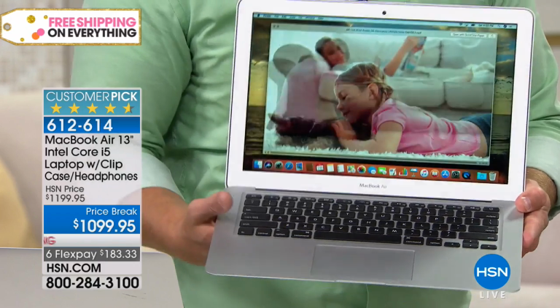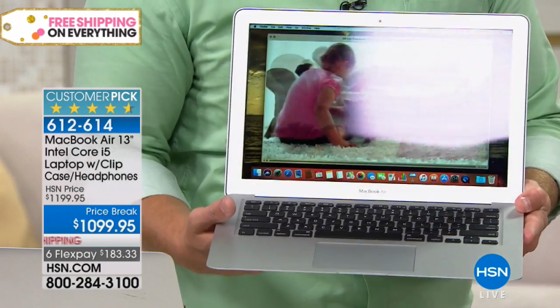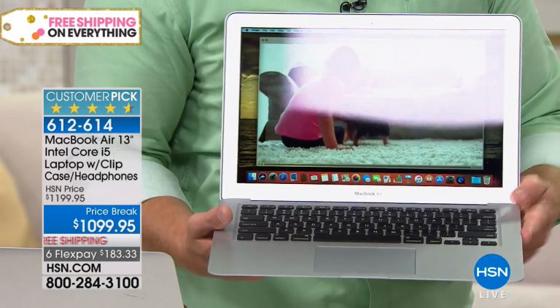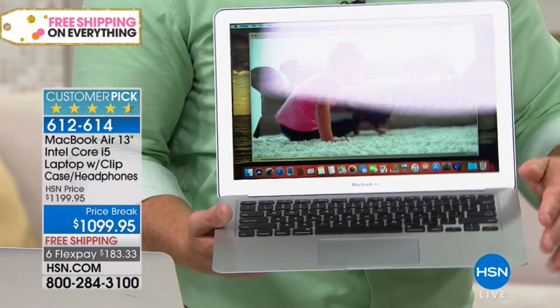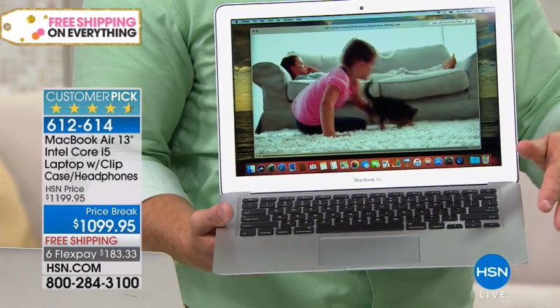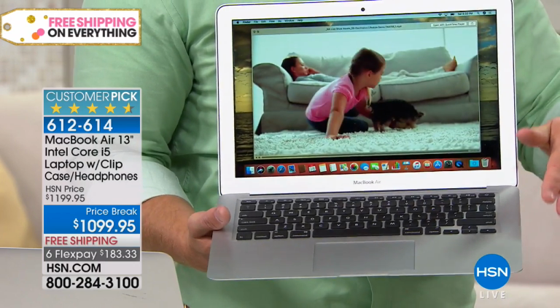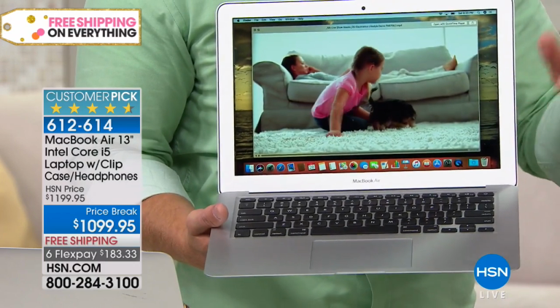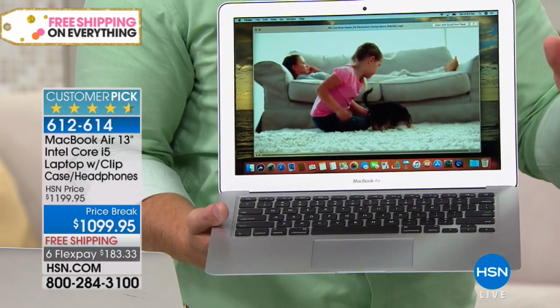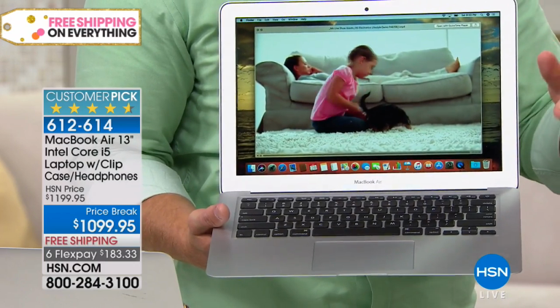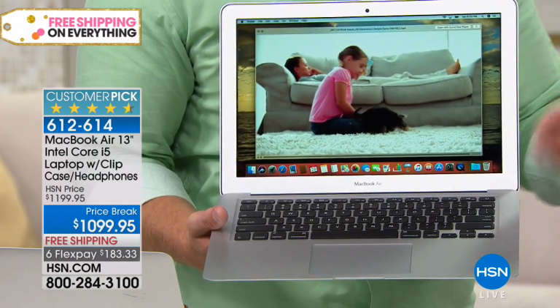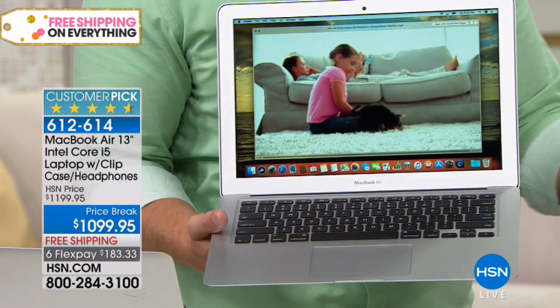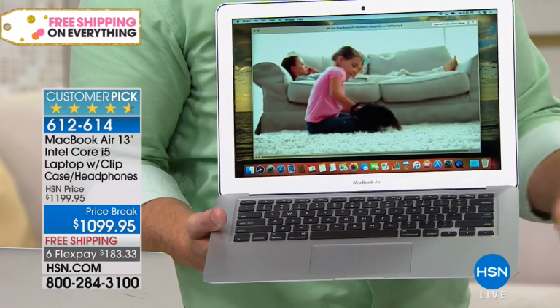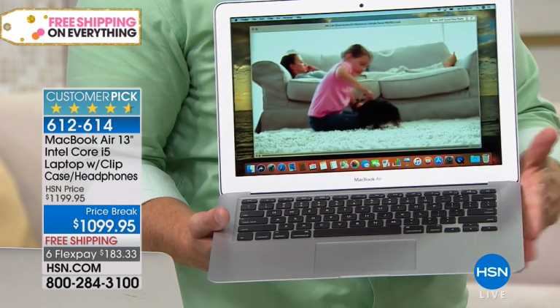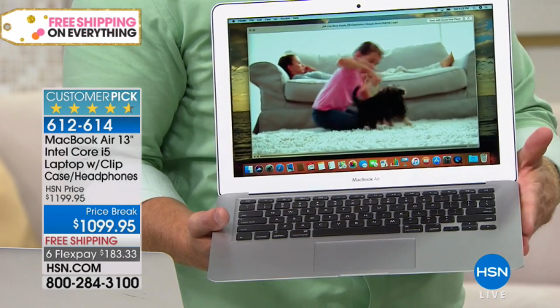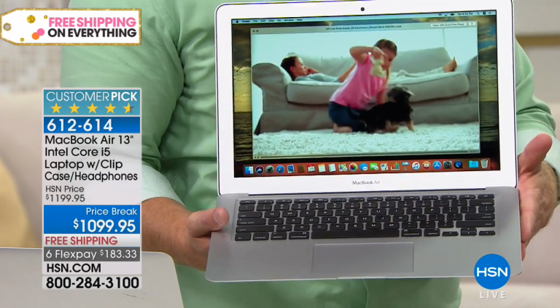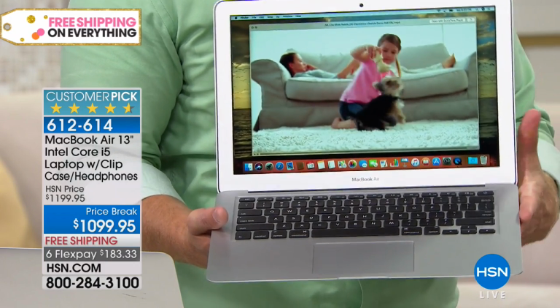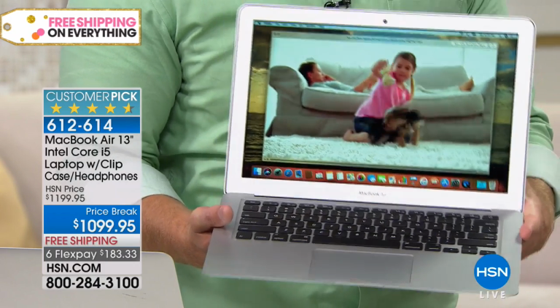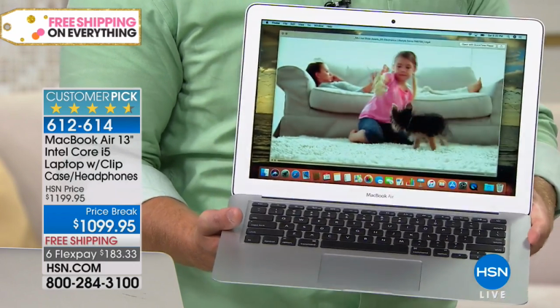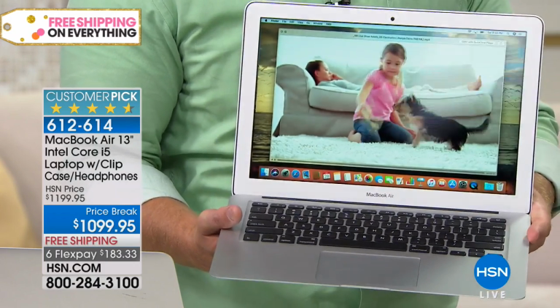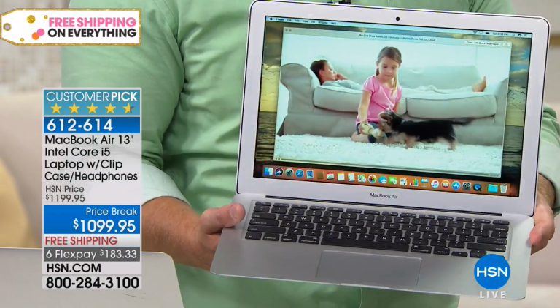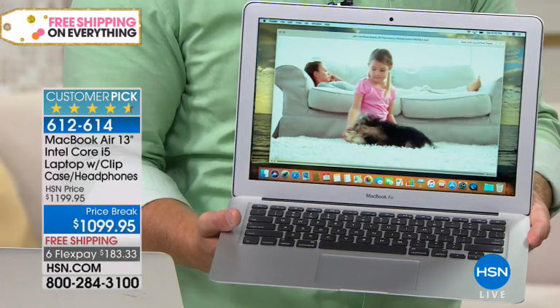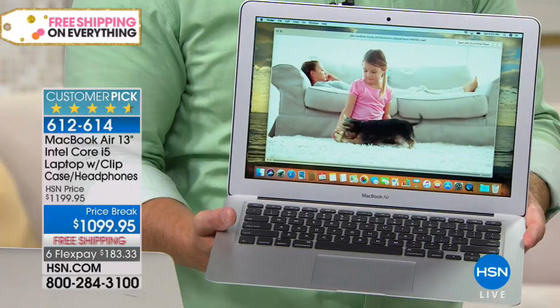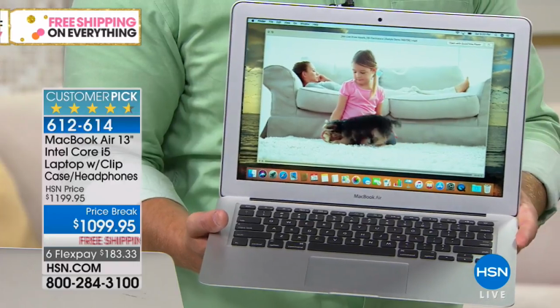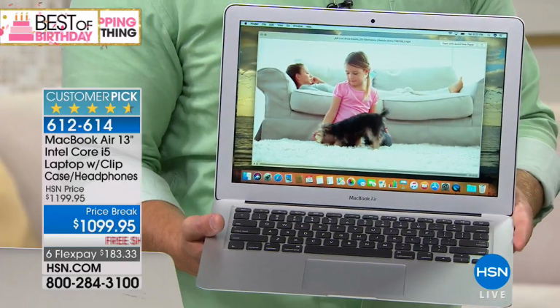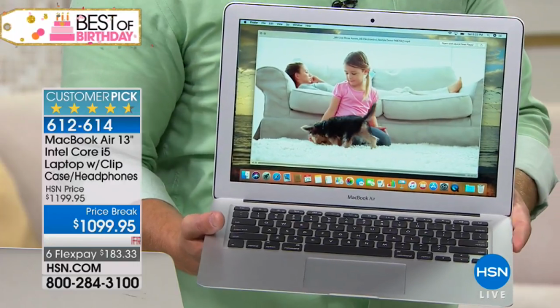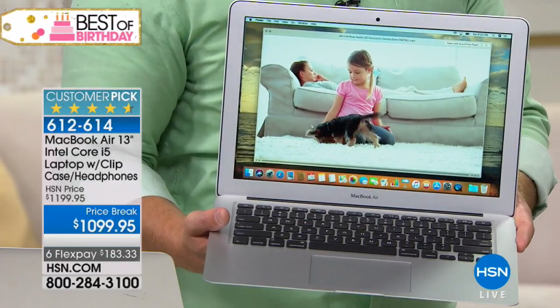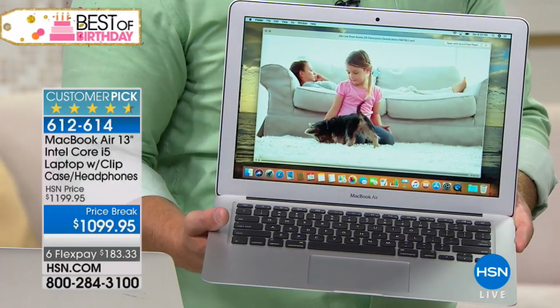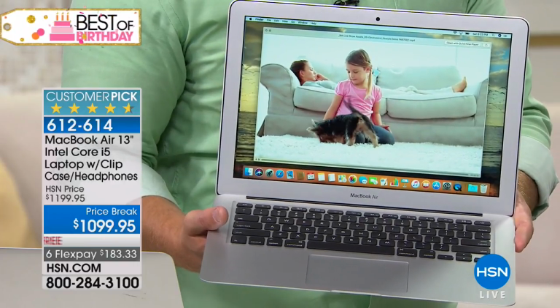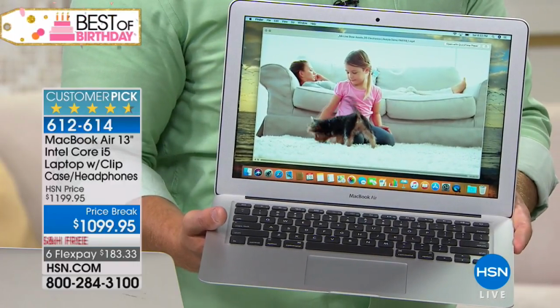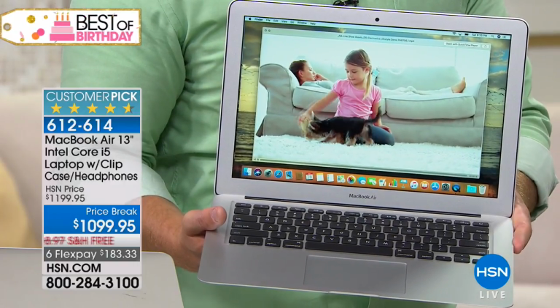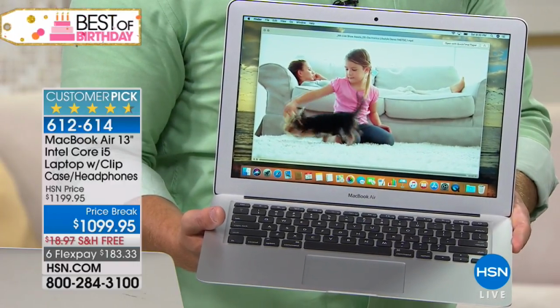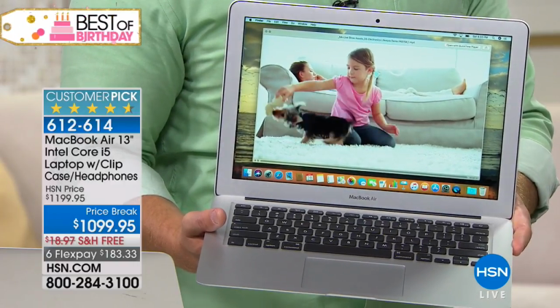Apple doesn't have good, better, best — you pretty much get the best every time, right out of the gate. At HSN, you get even better than the best.